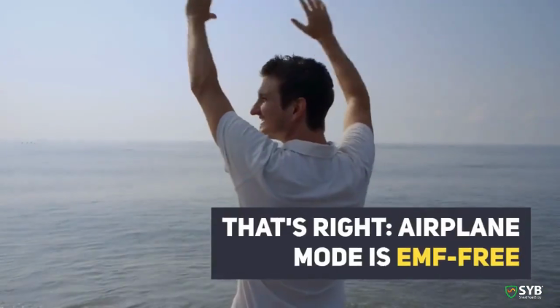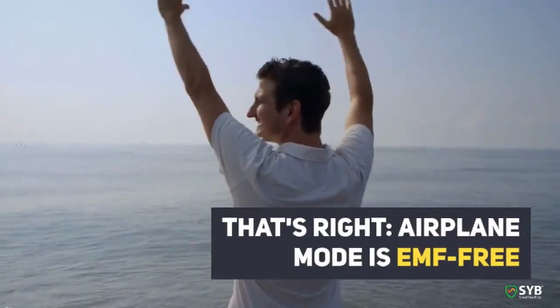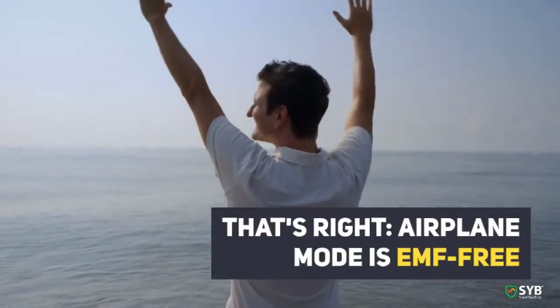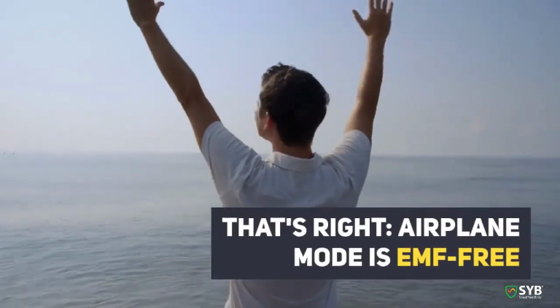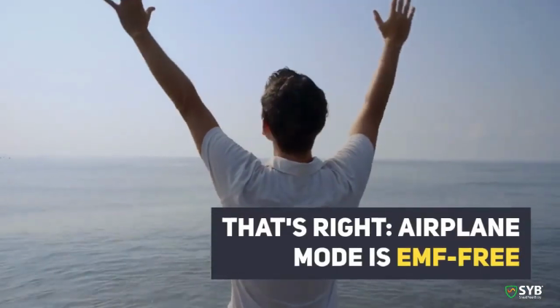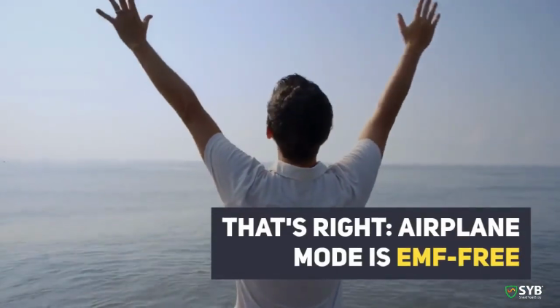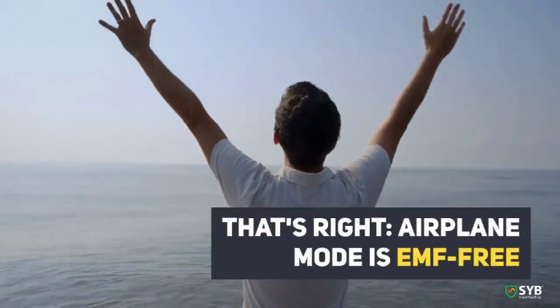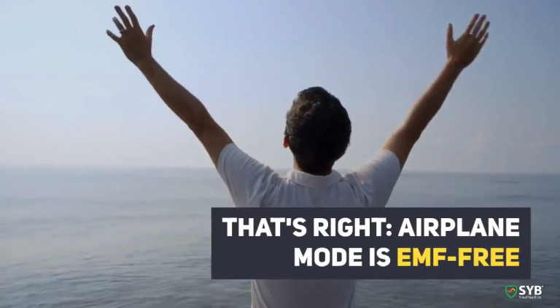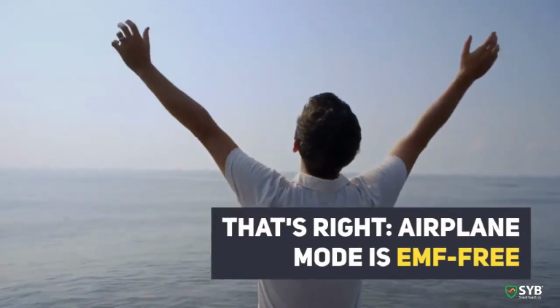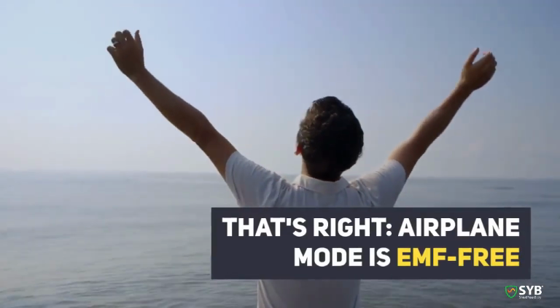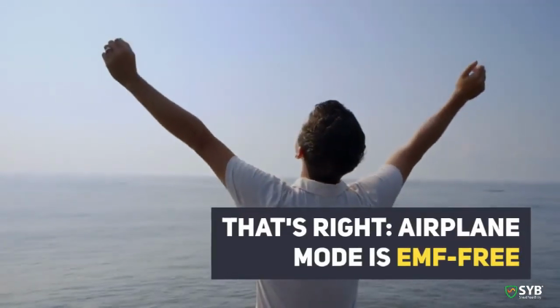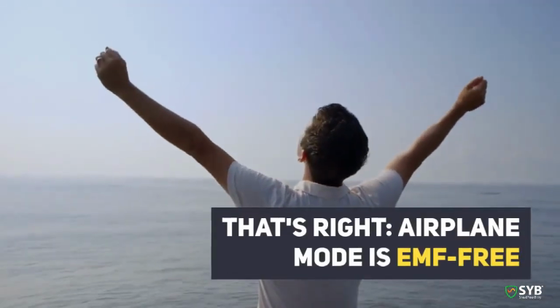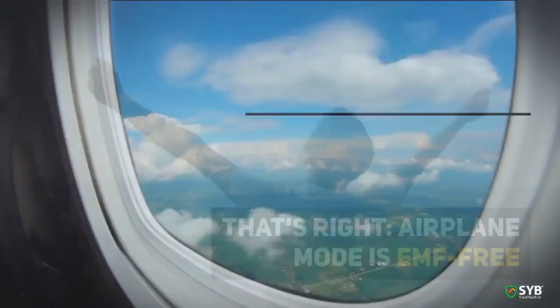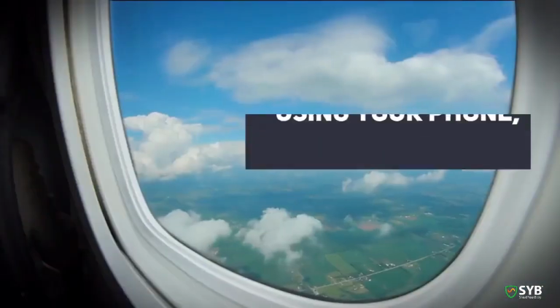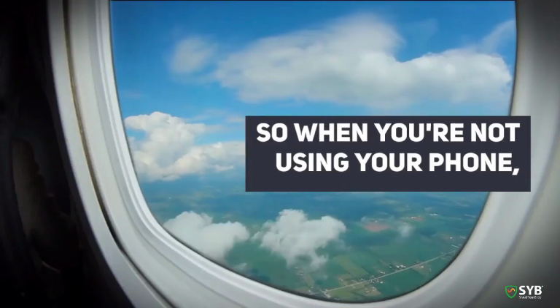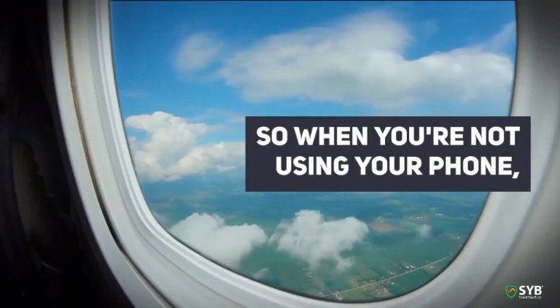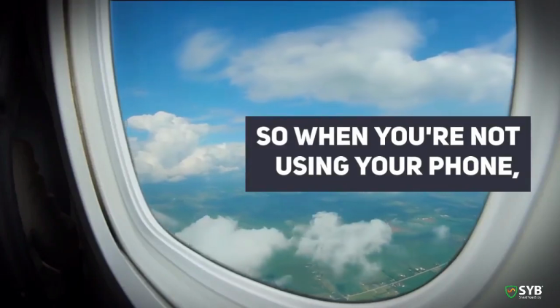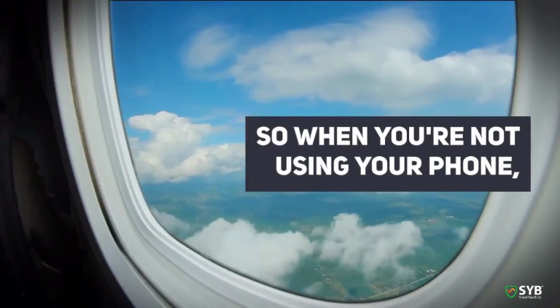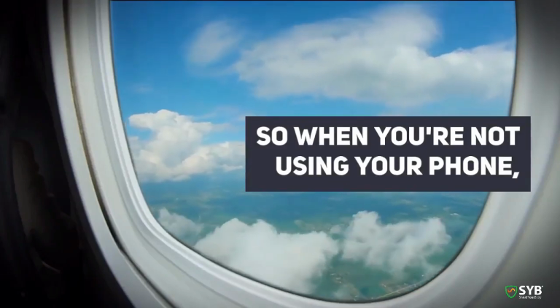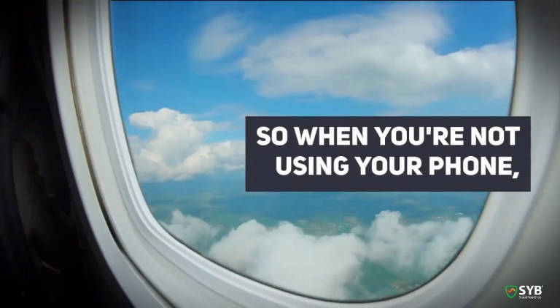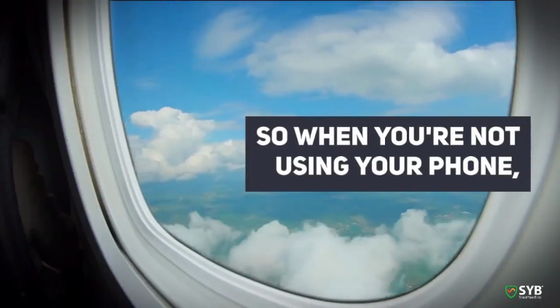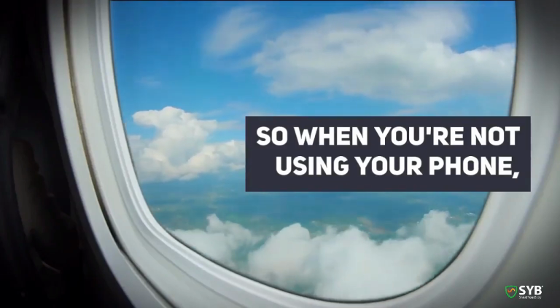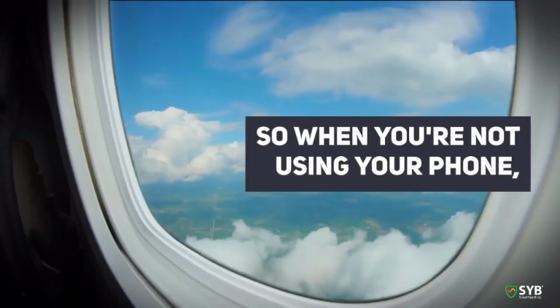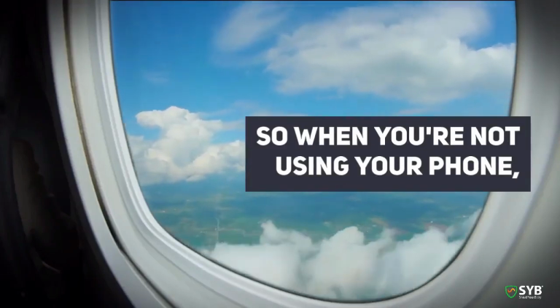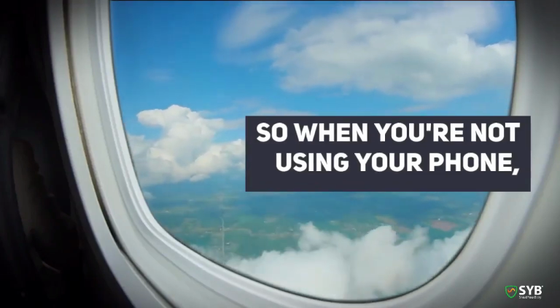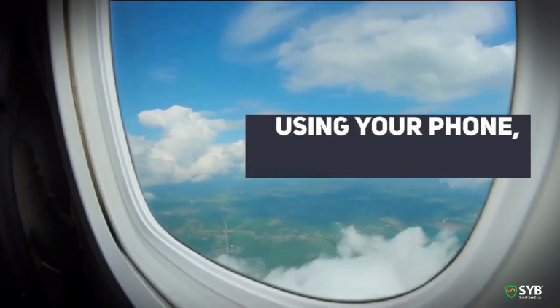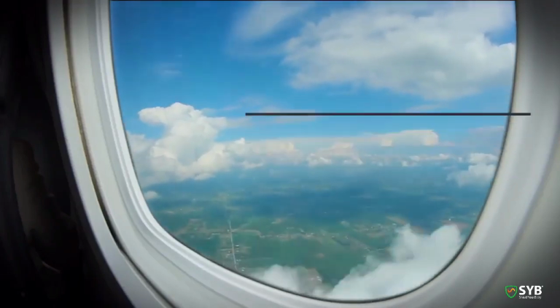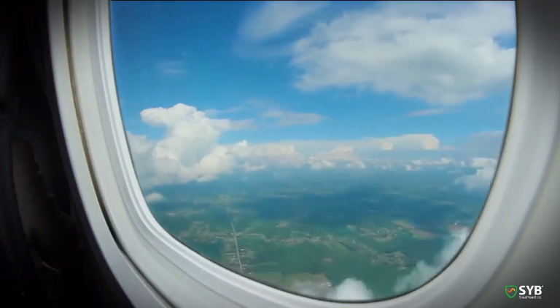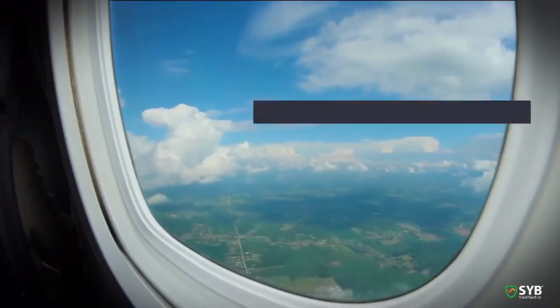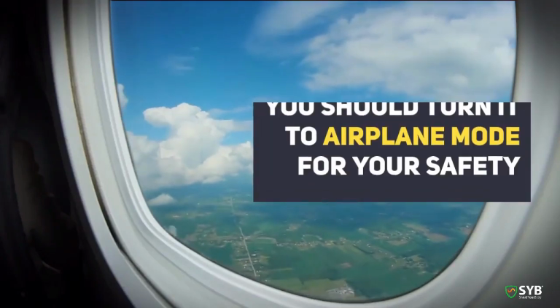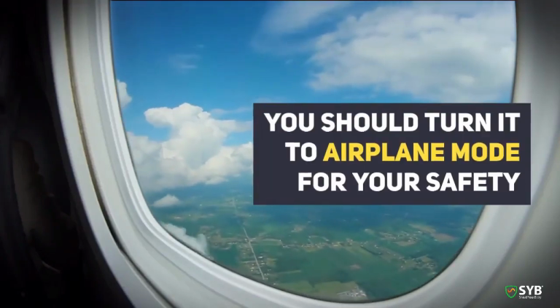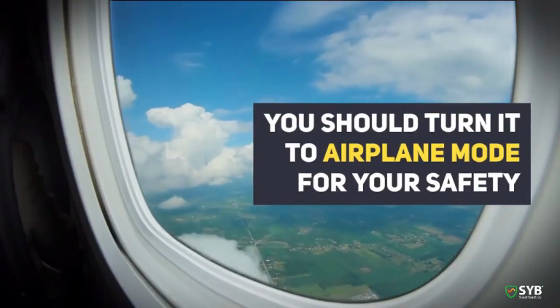That's right, airplane mode is EMF free. So when you're not using your phone, you should turn it to airplane mode for your safety.